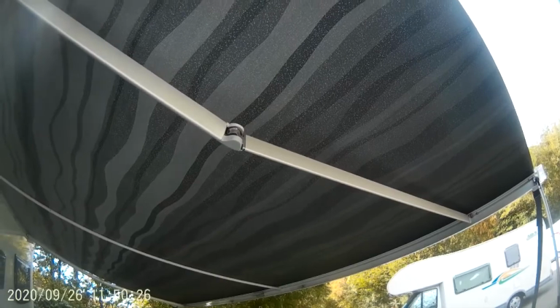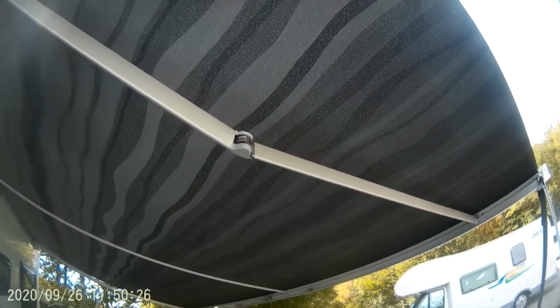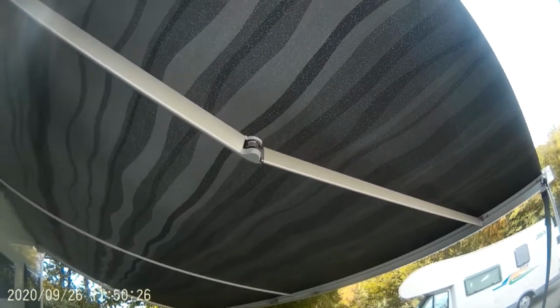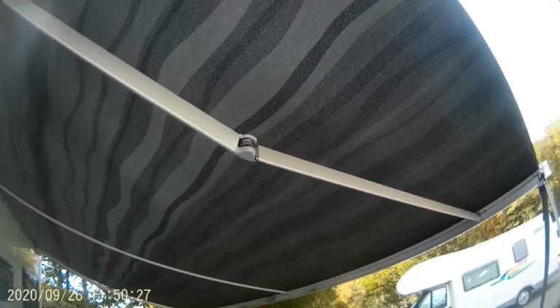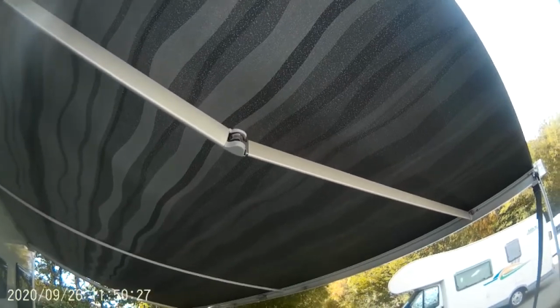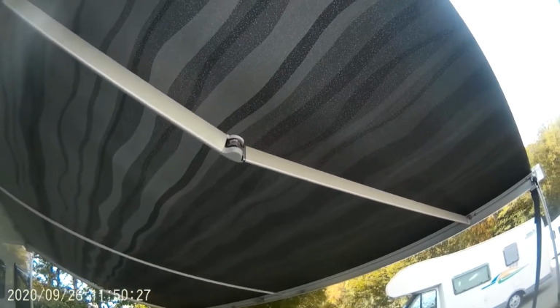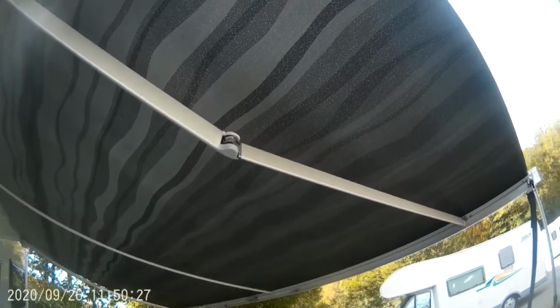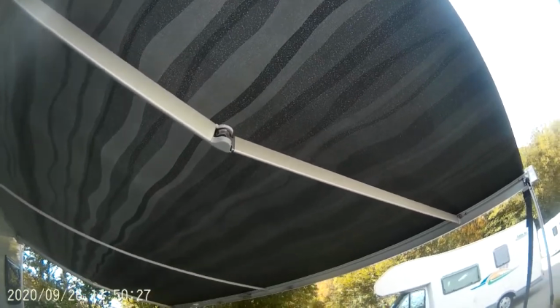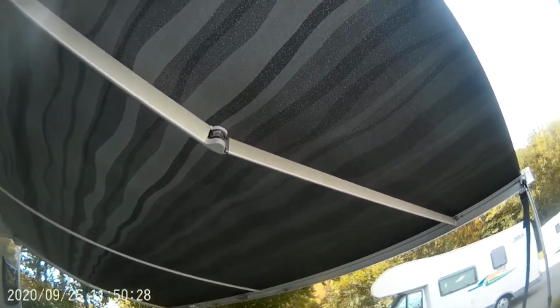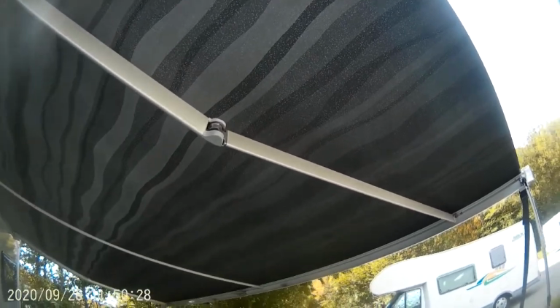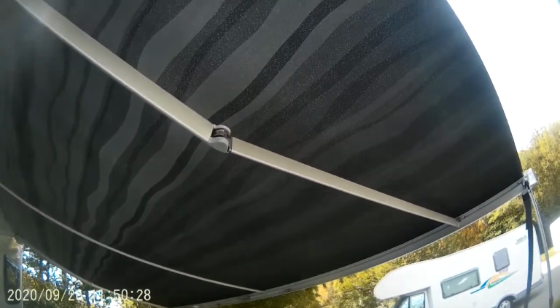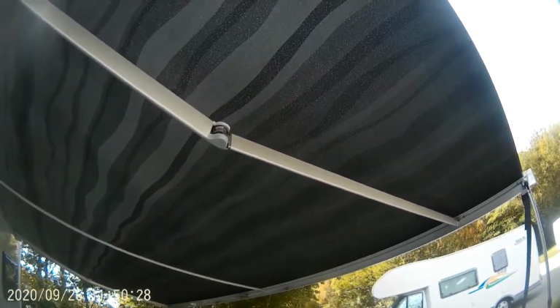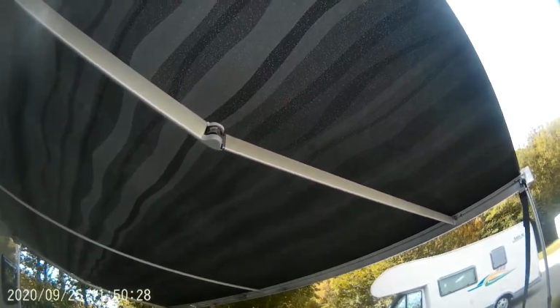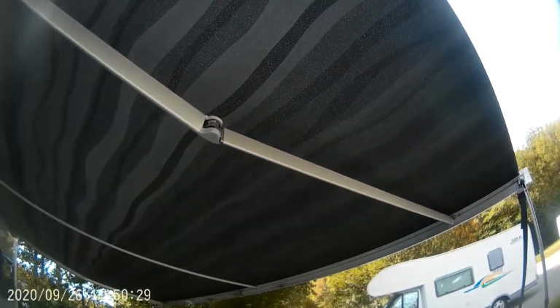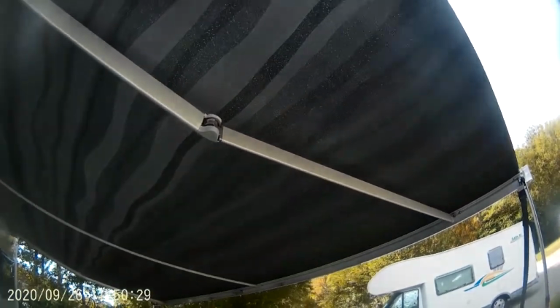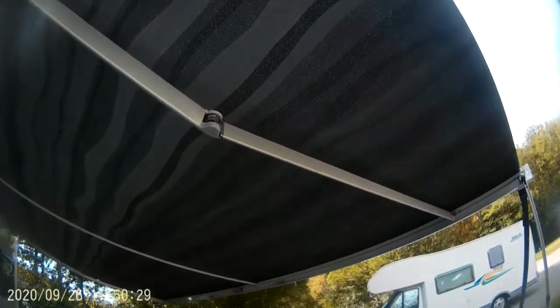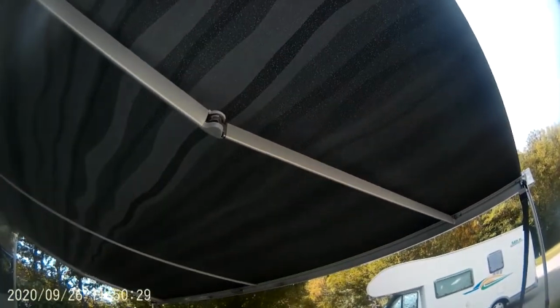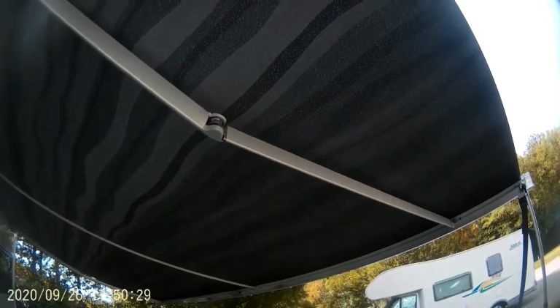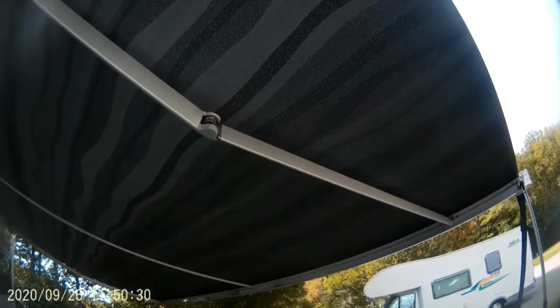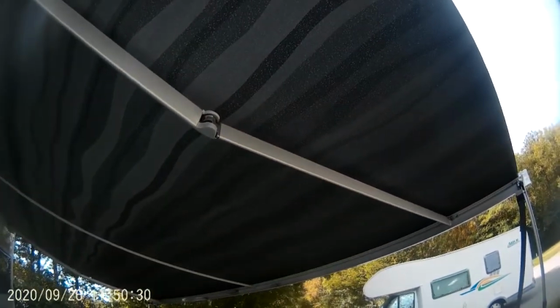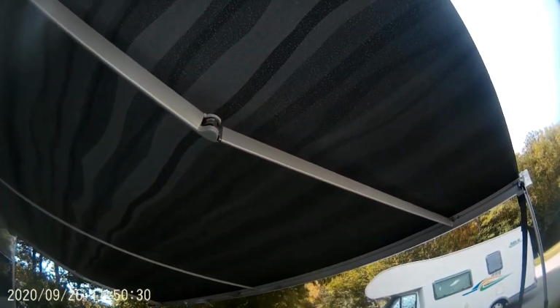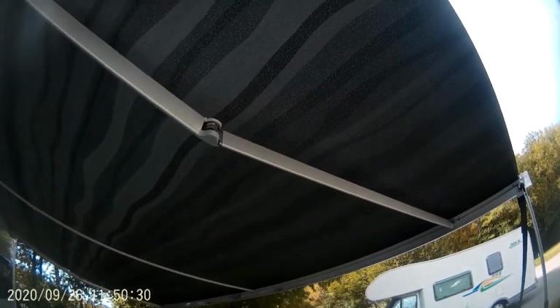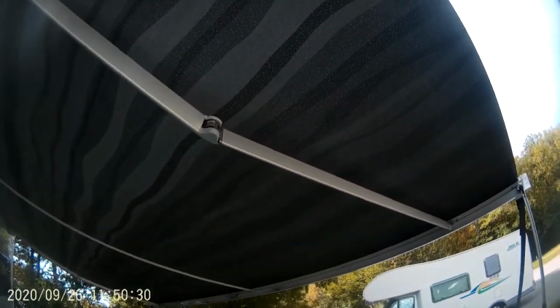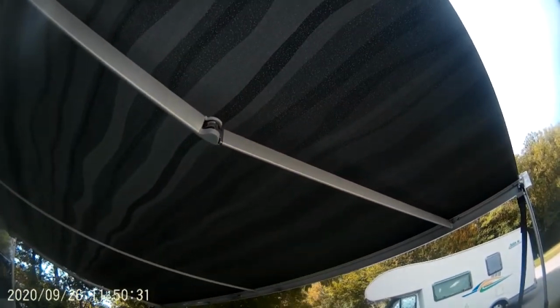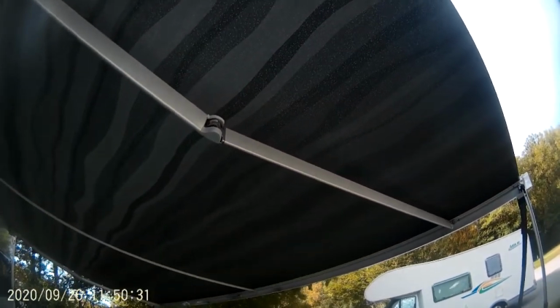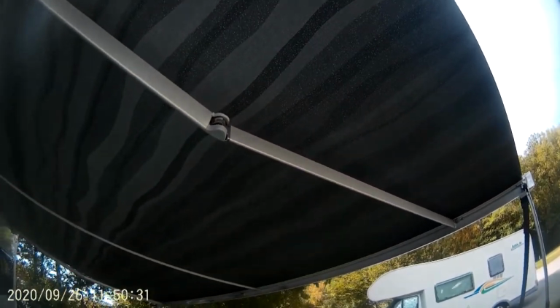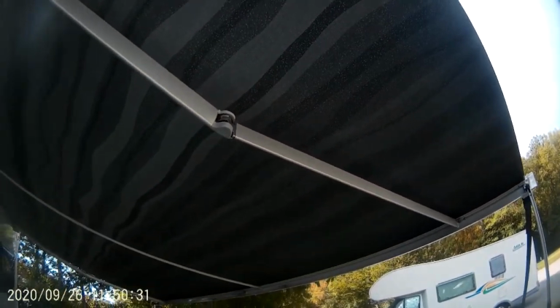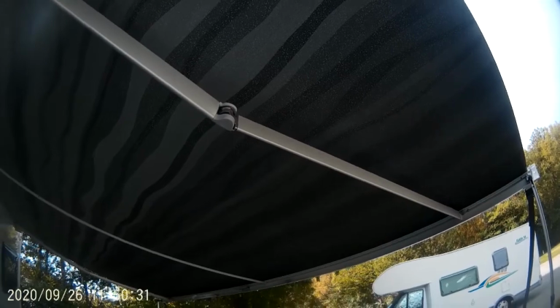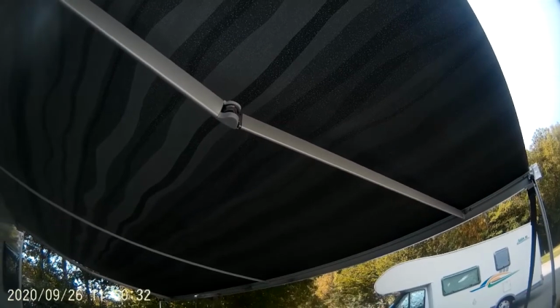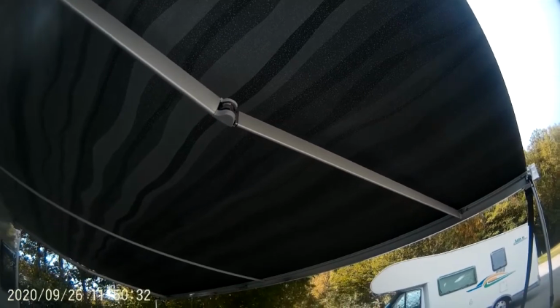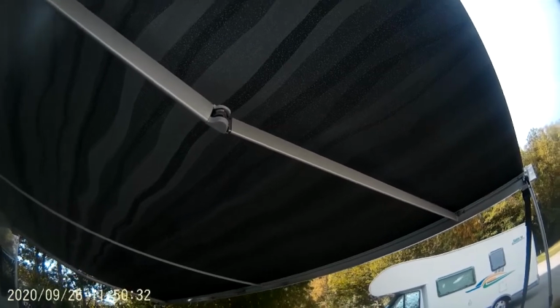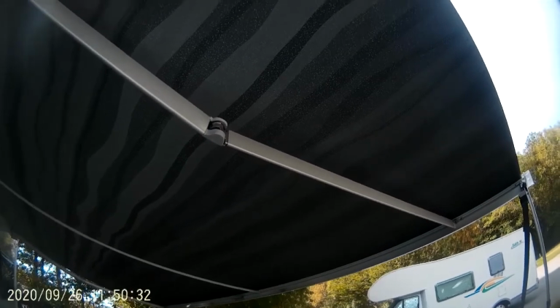Stowing the canopy is a reversal of the setting-up process; however, don't forget to remove the tension pole before commencing this.